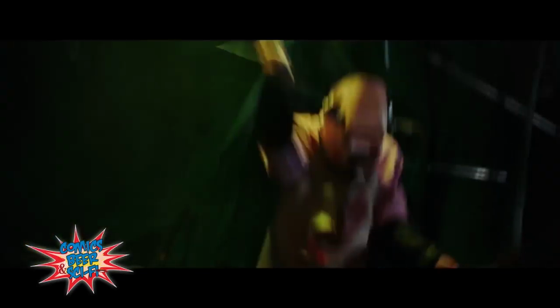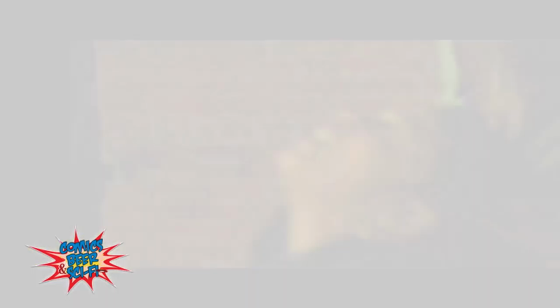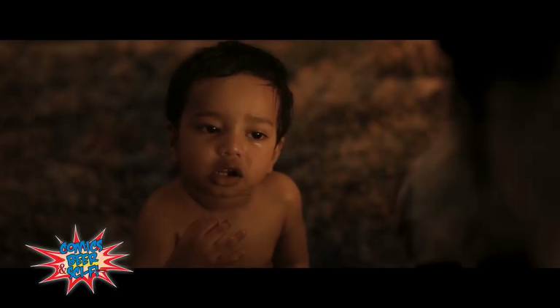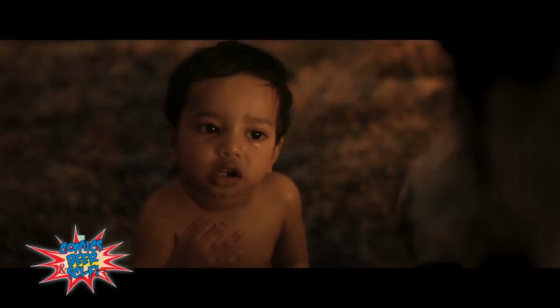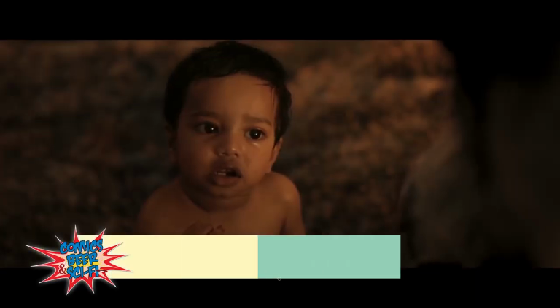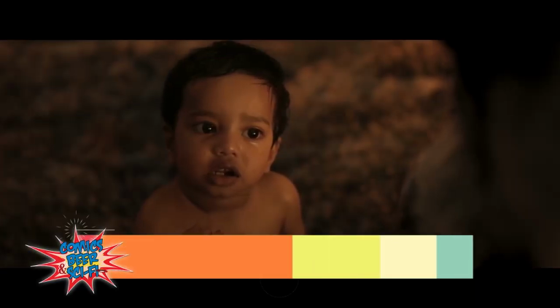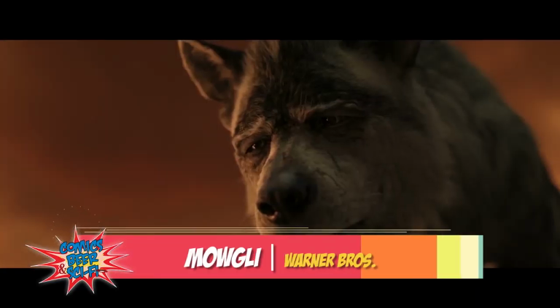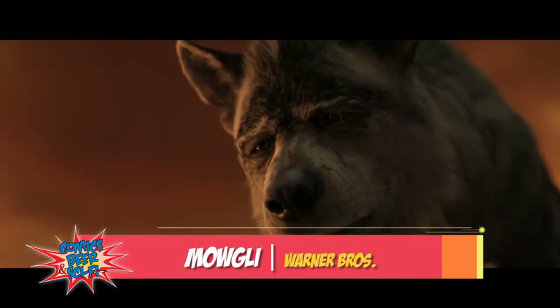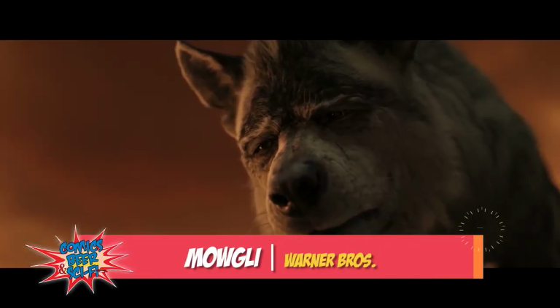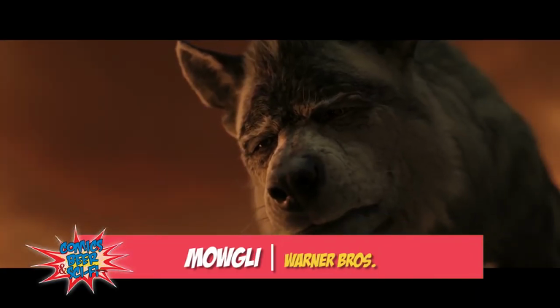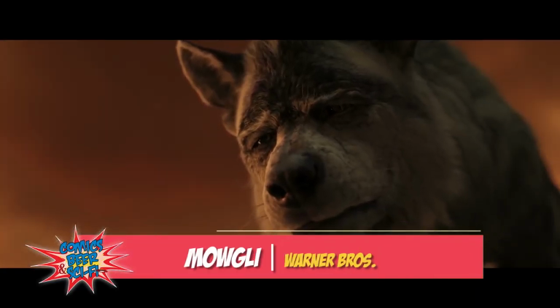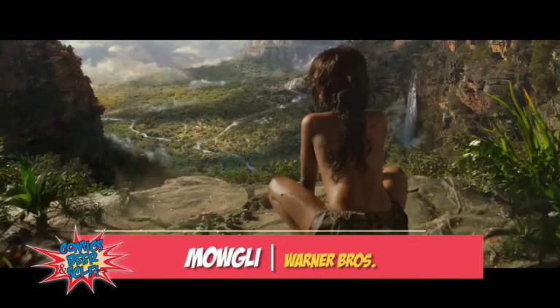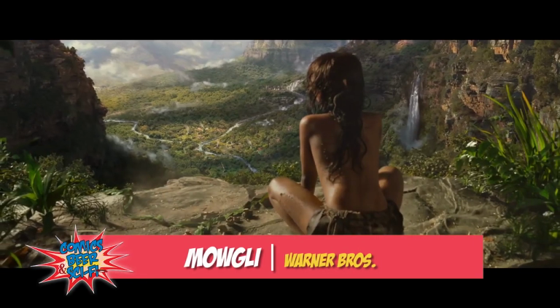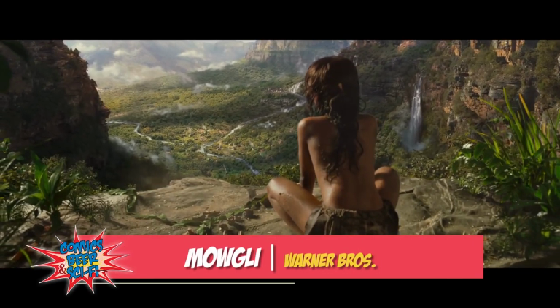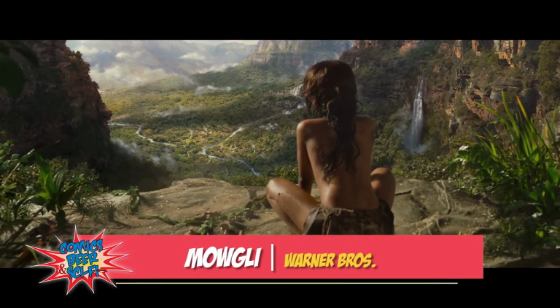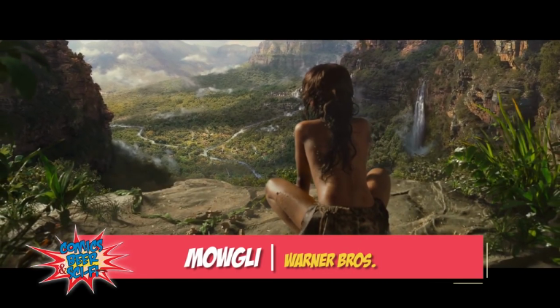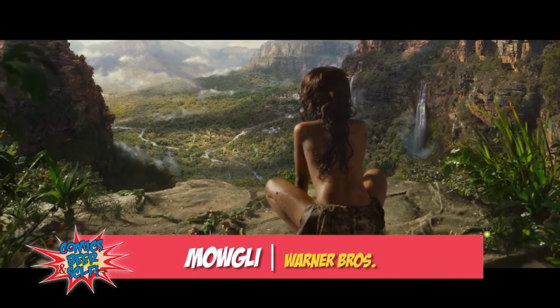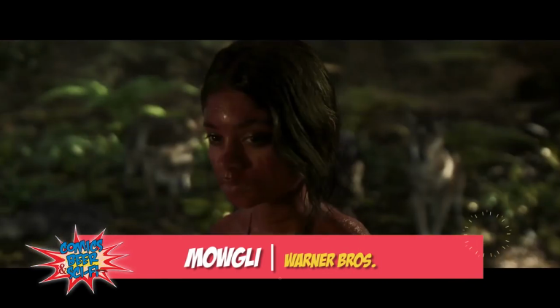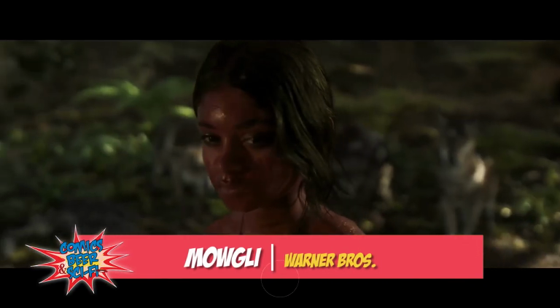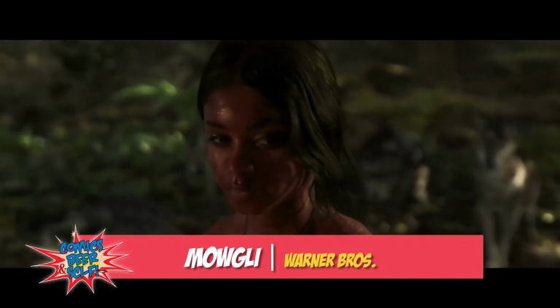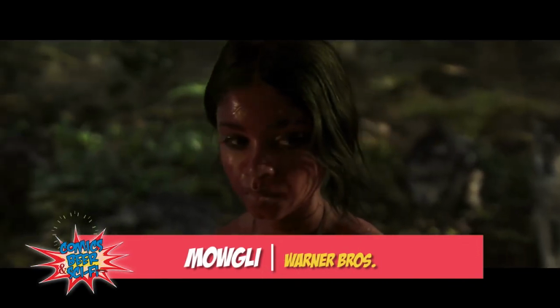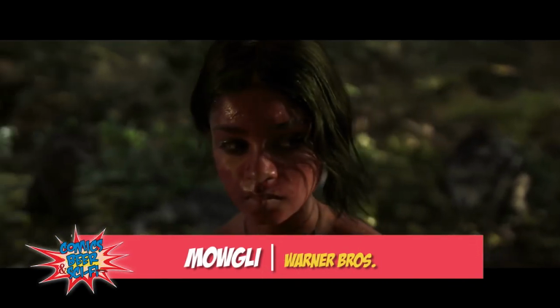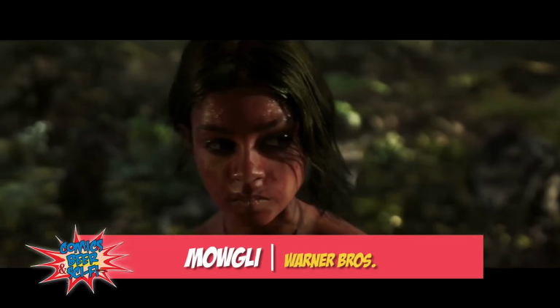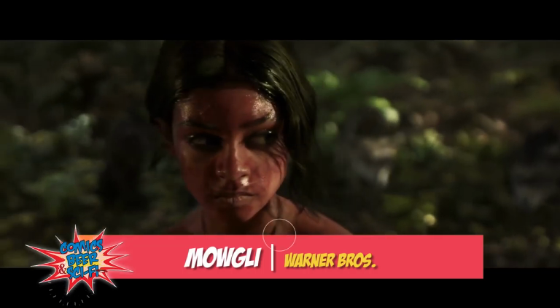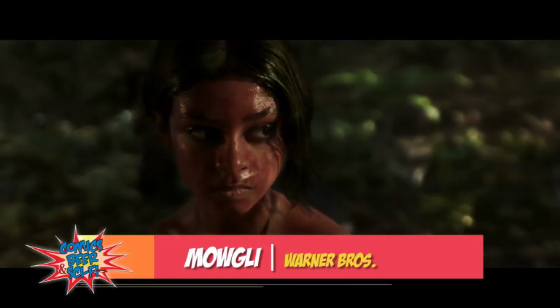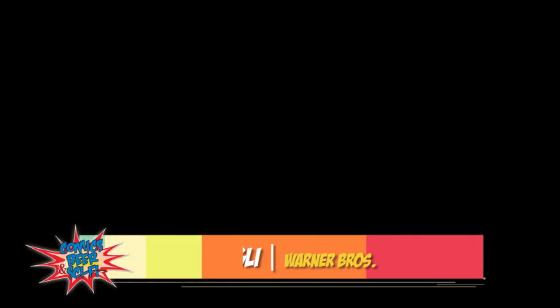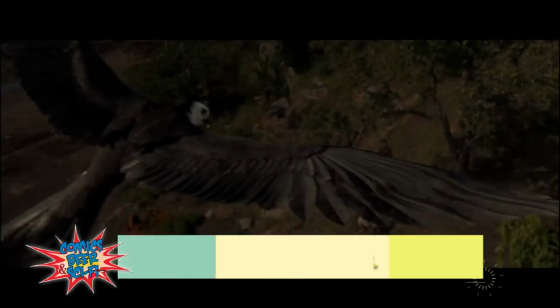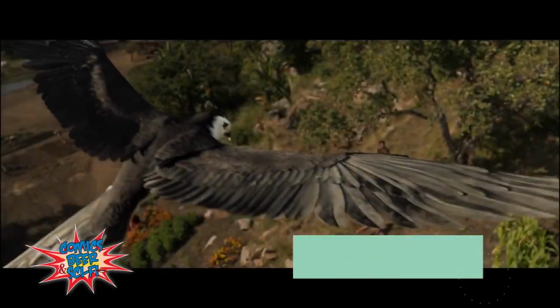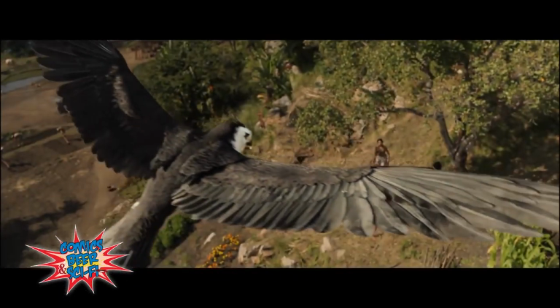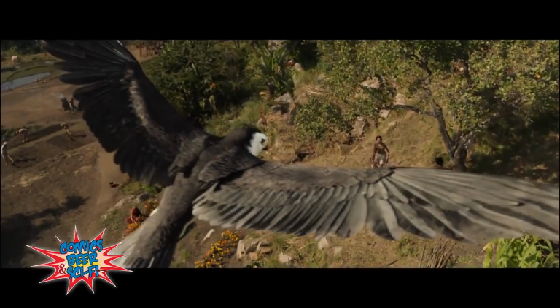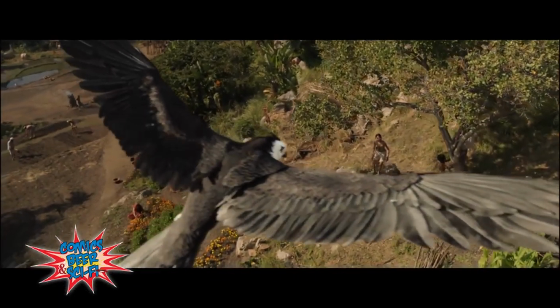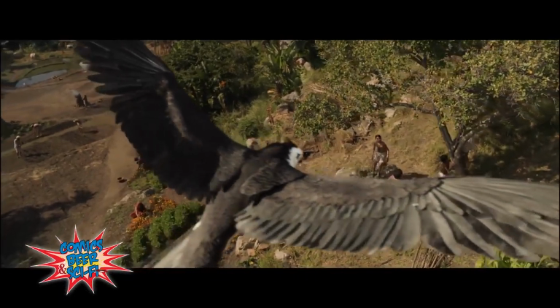And coming out this October is motion capture expert Andy Serkis' version of The Jungle Book, Mowgli.